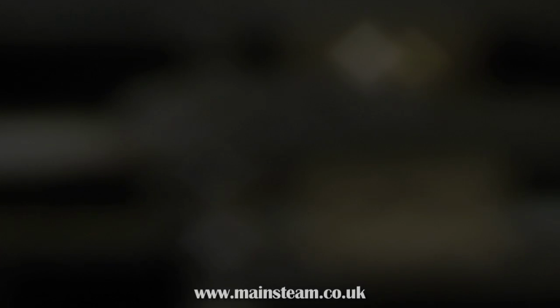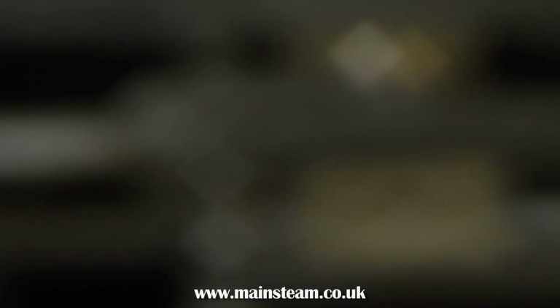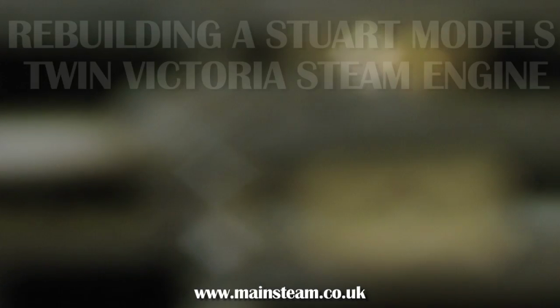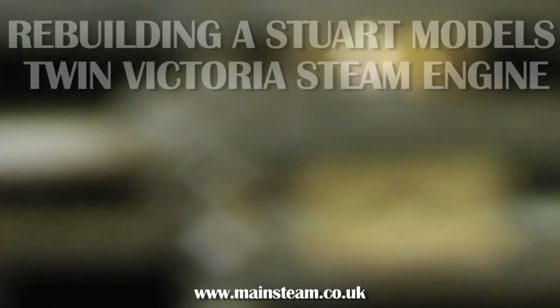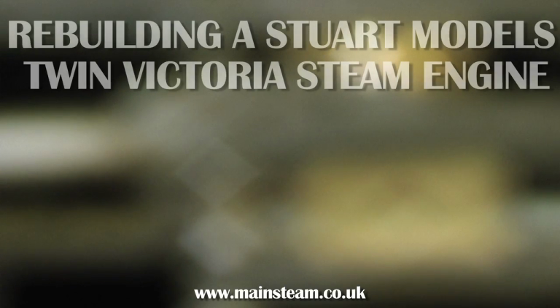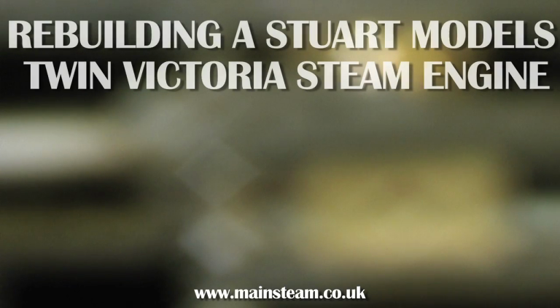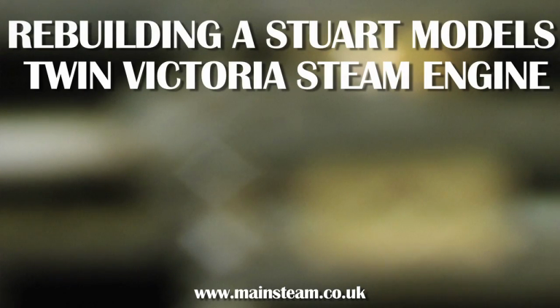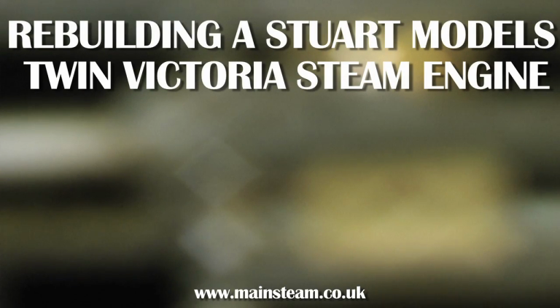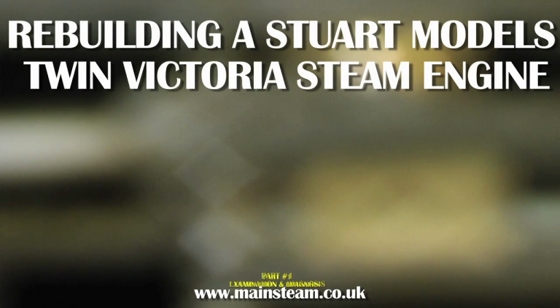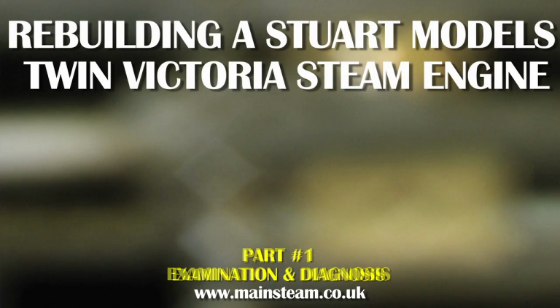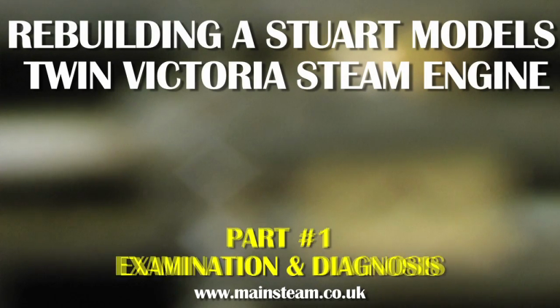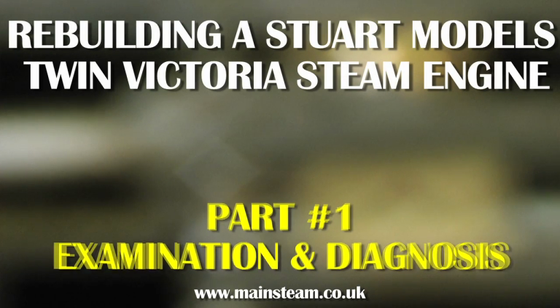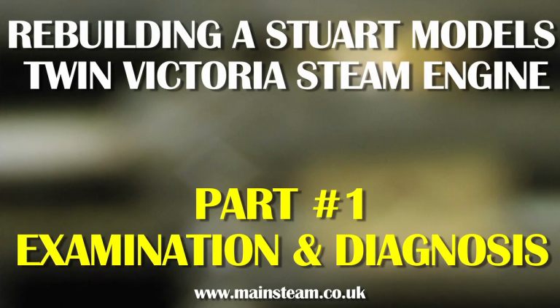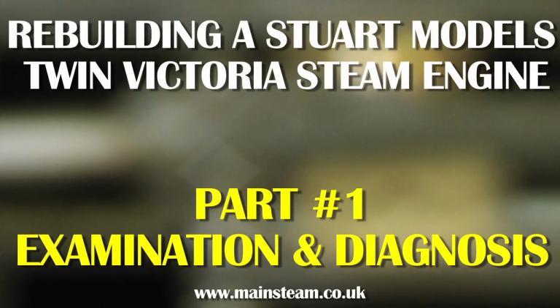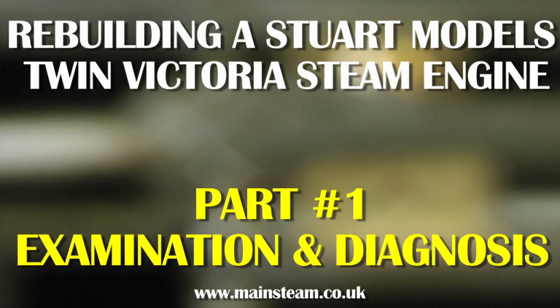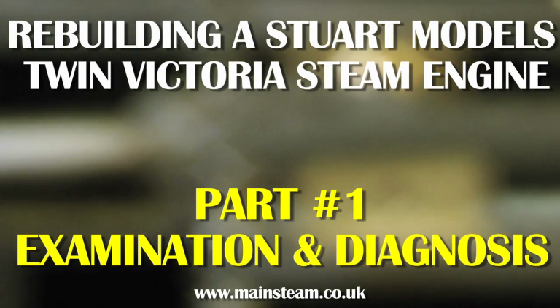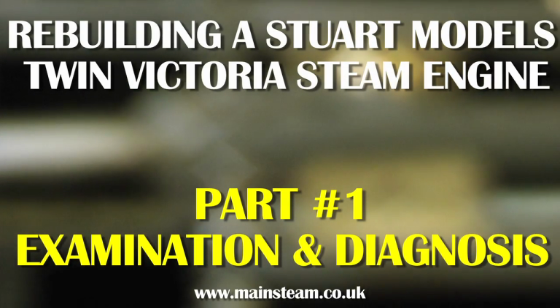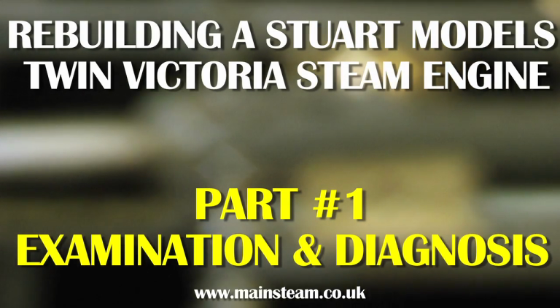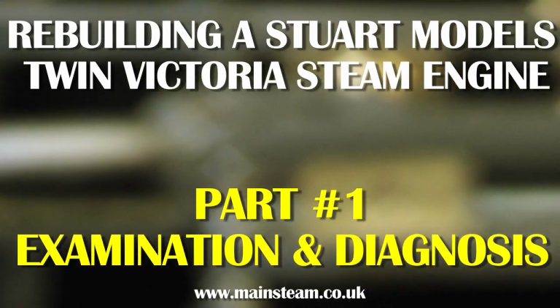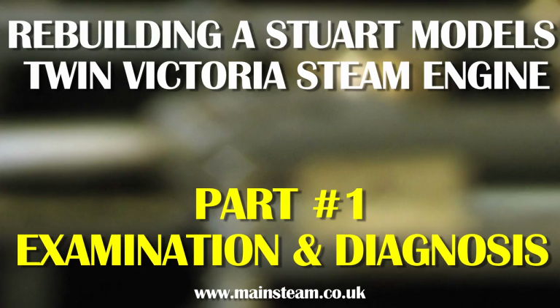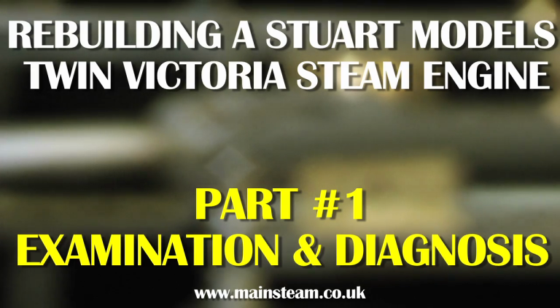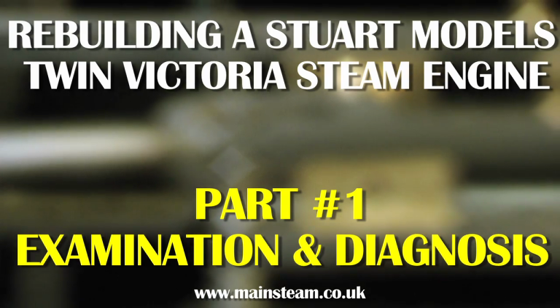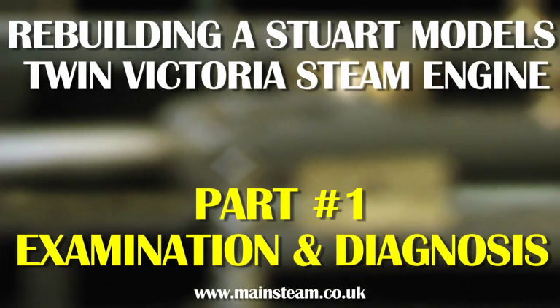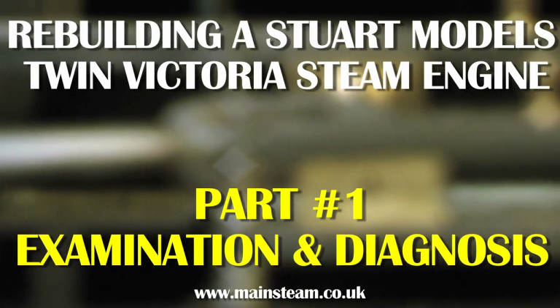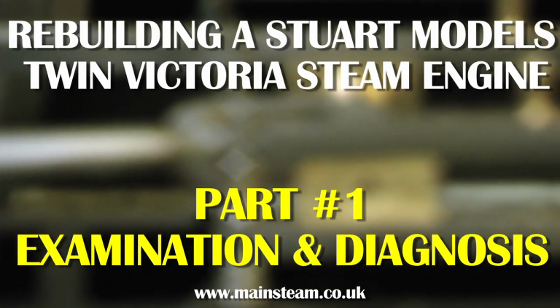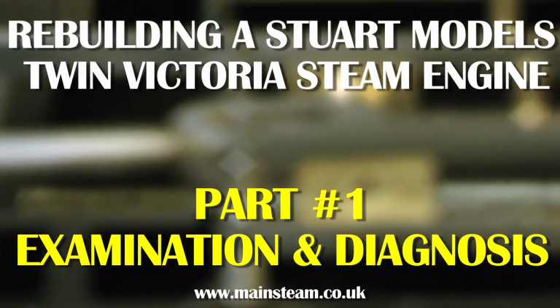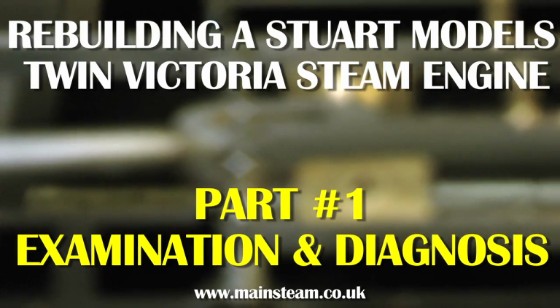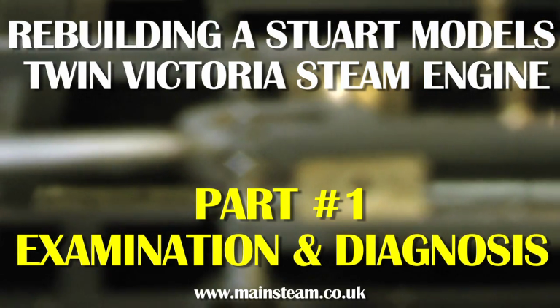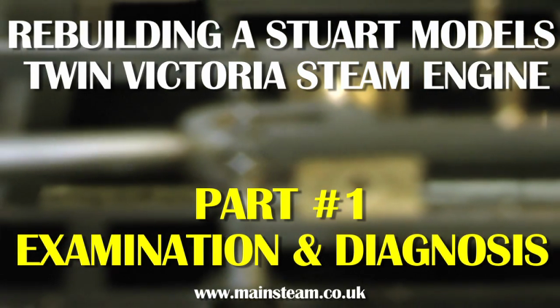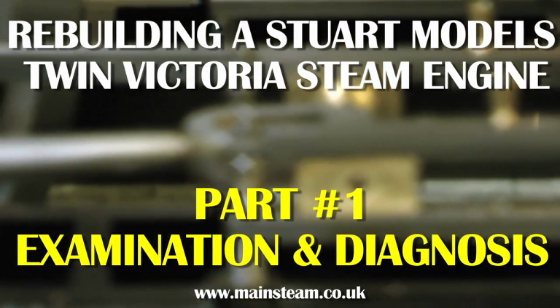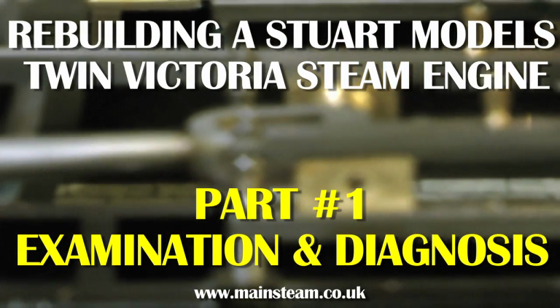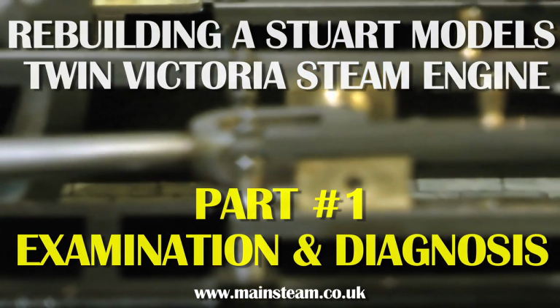Hello, it's Keith Appleton here from the north of England. It's Grim Up North, and here I am rebuilding a Stuart Models twin Victoria steam engine.